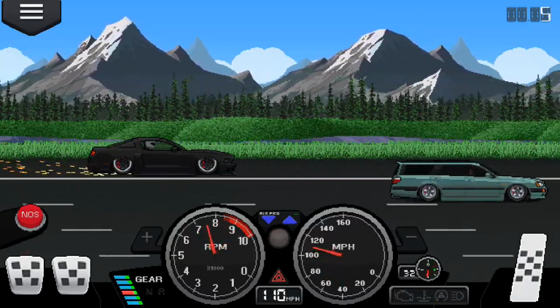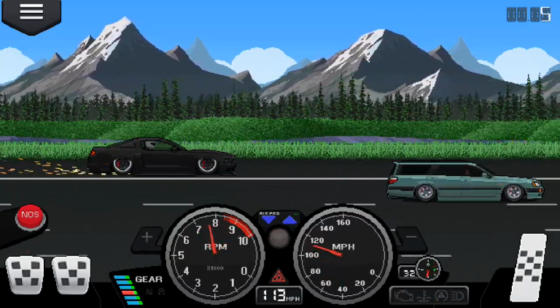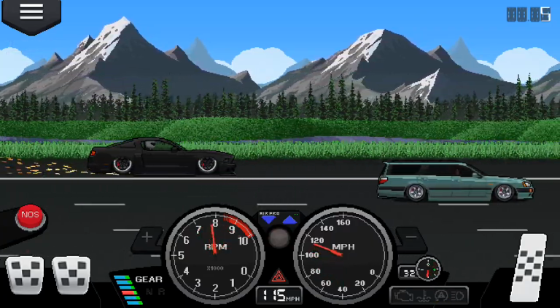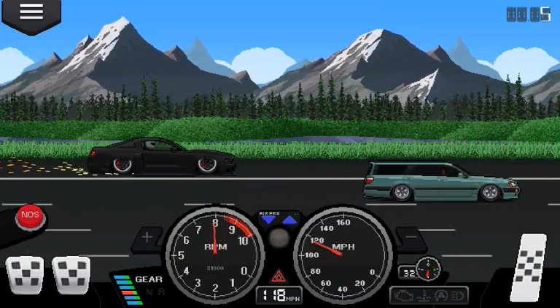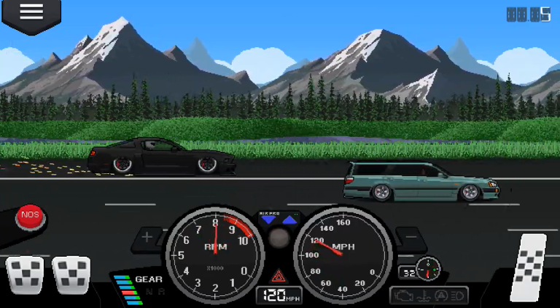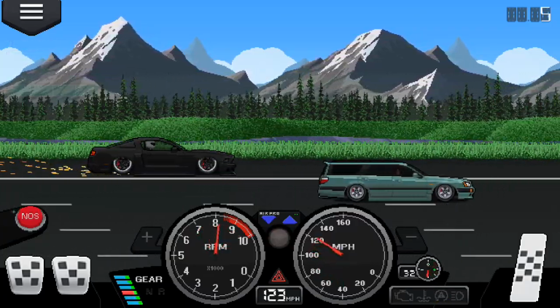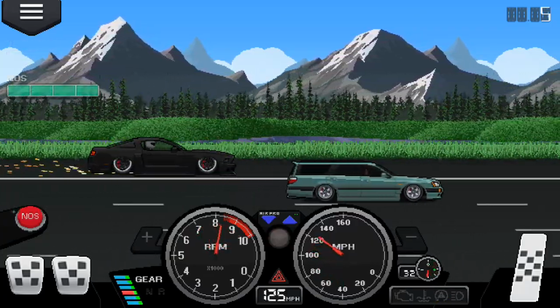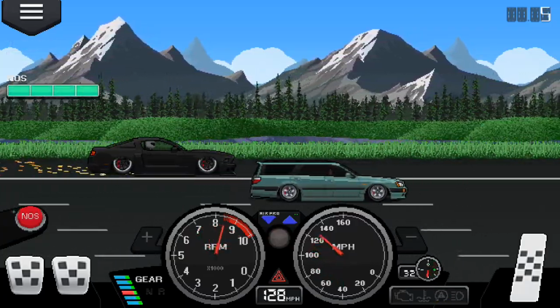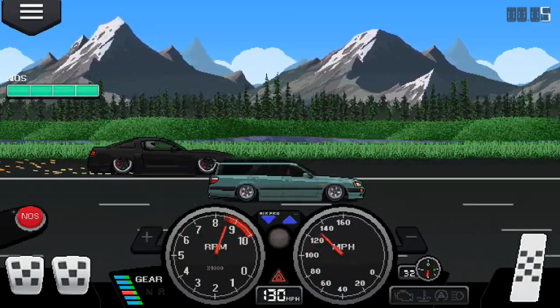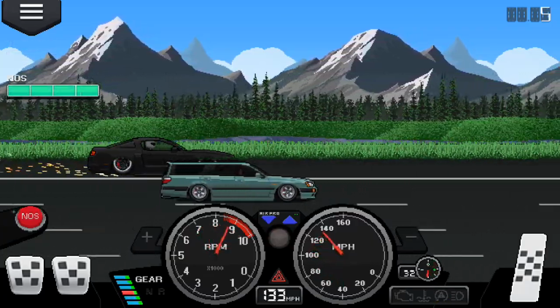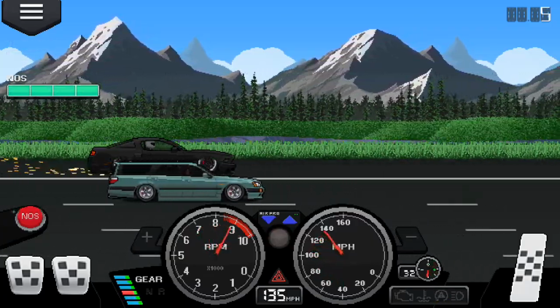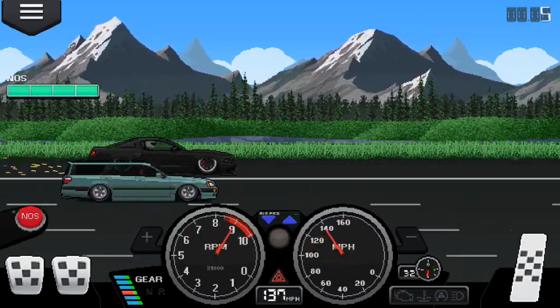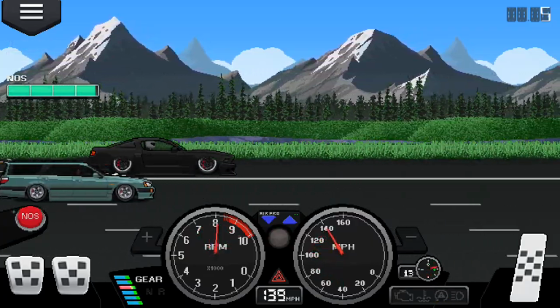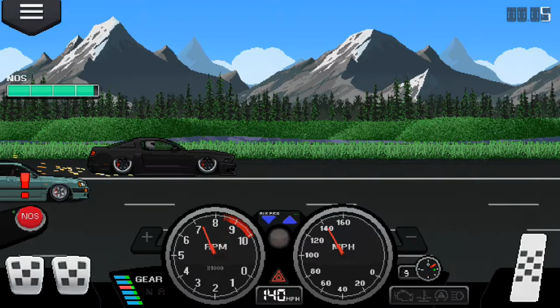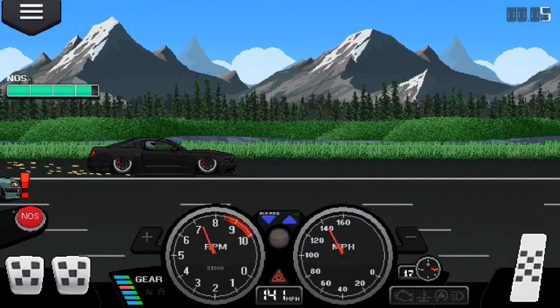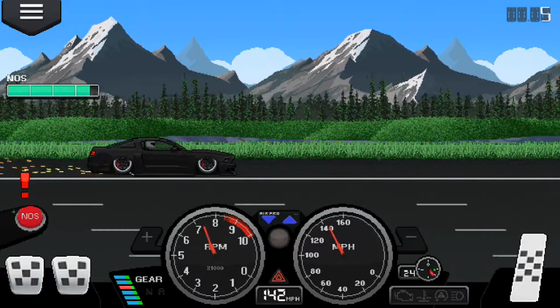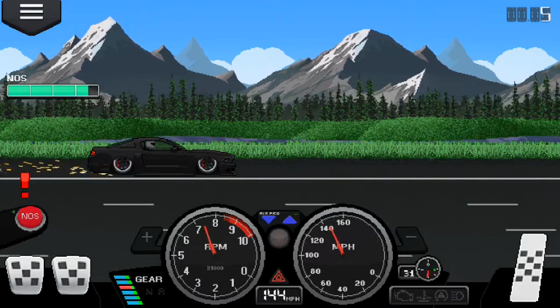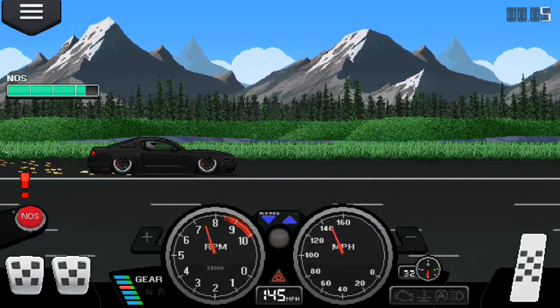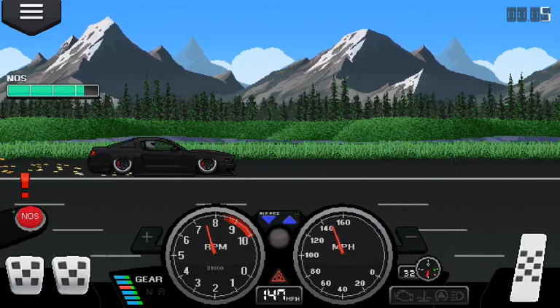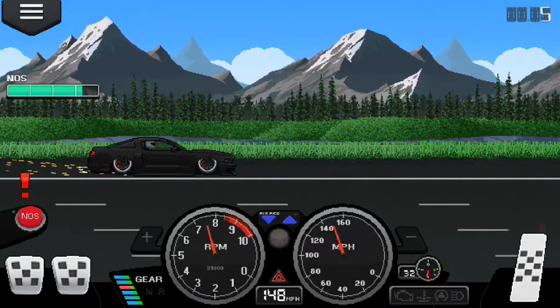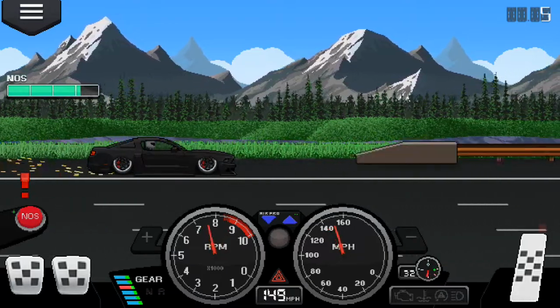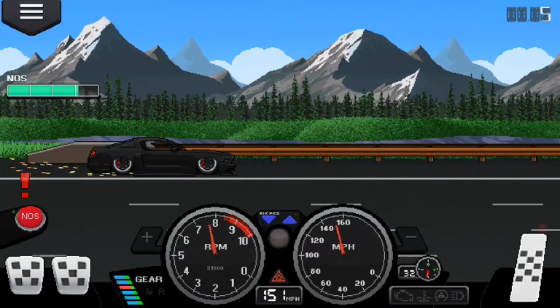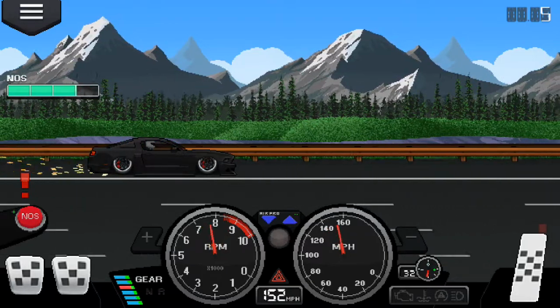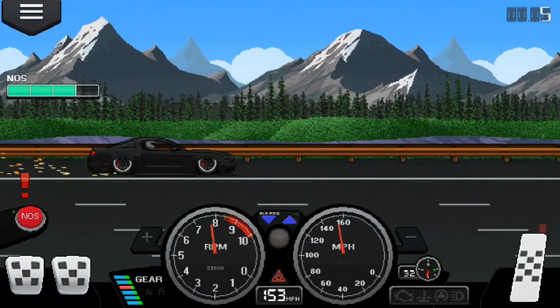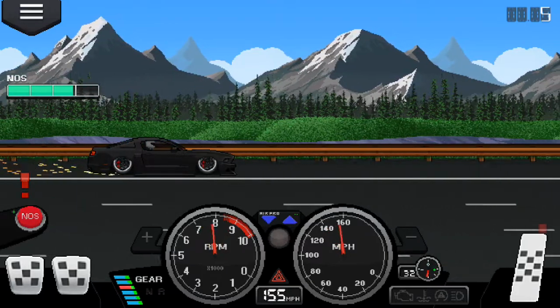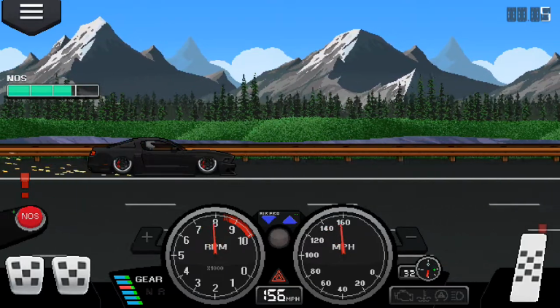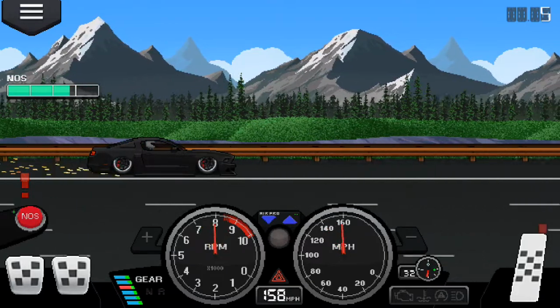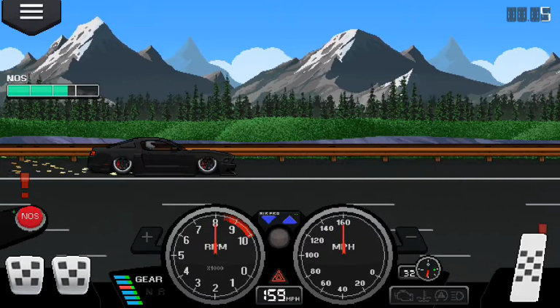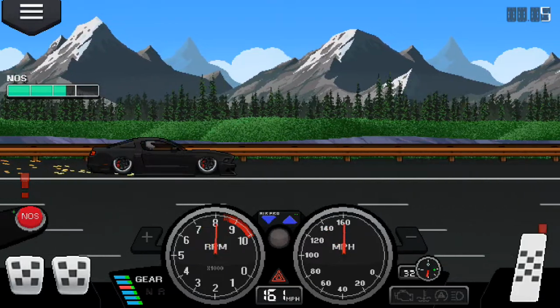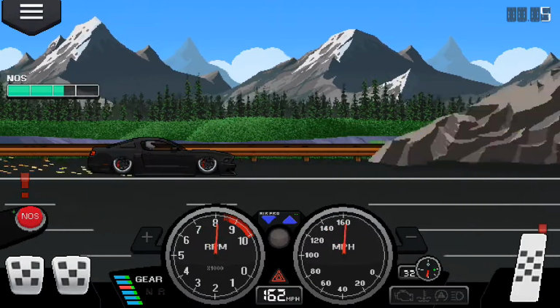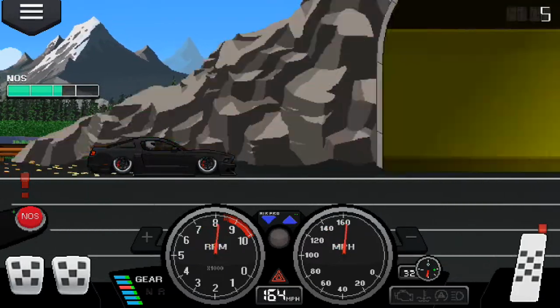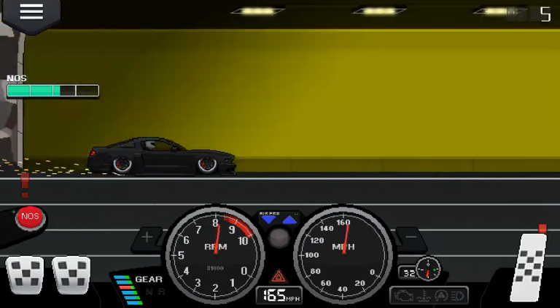That's how you stance your car in Pixel Car Racer. It doesn't make it any faster — it actually makes it slower because the ground is scraping it.